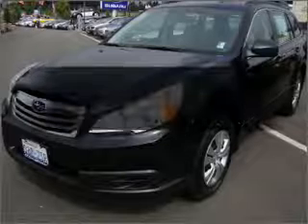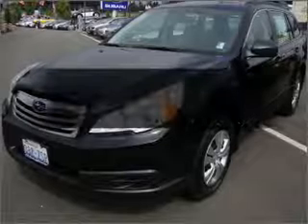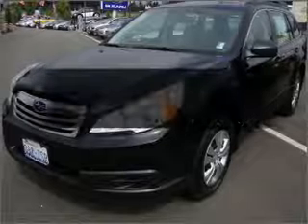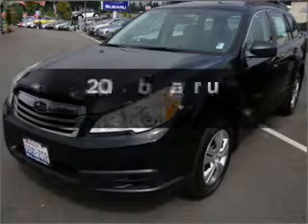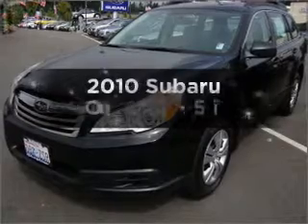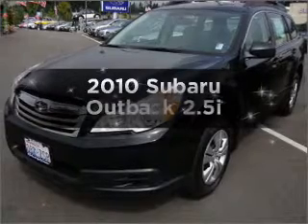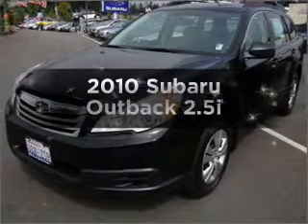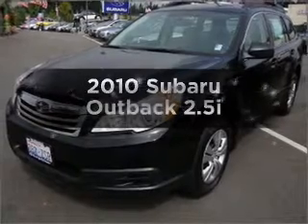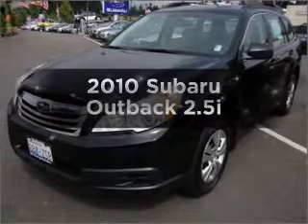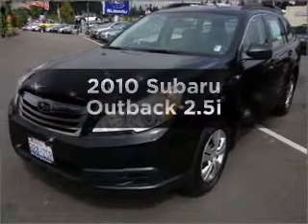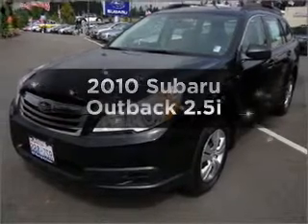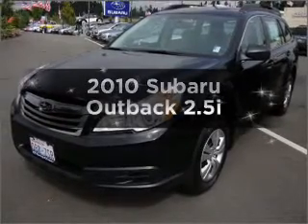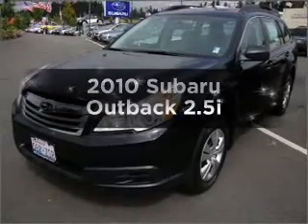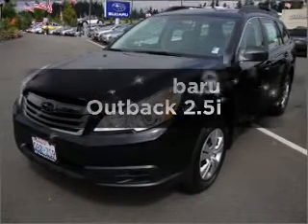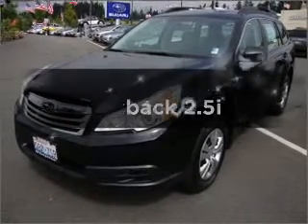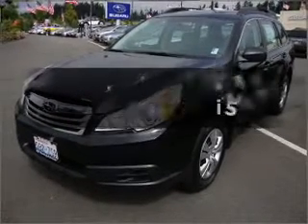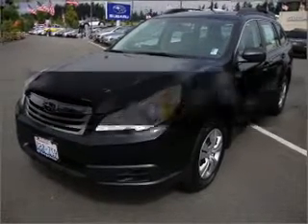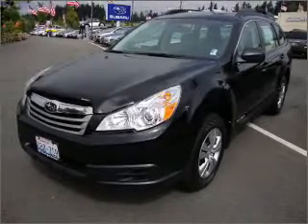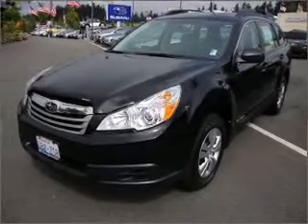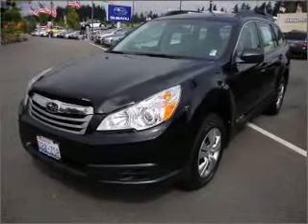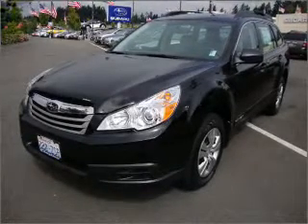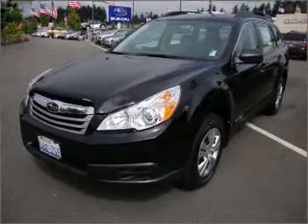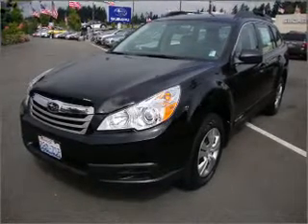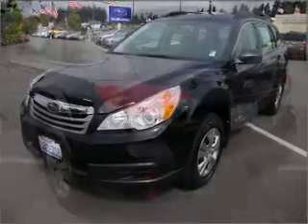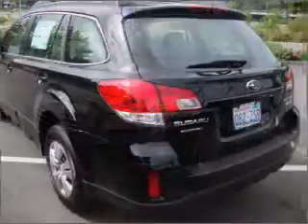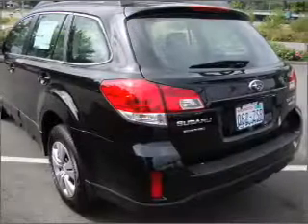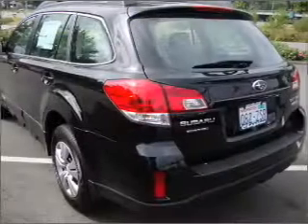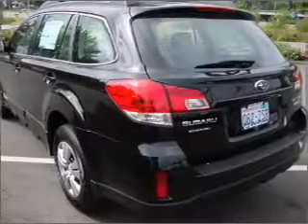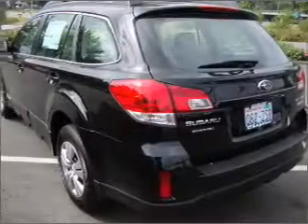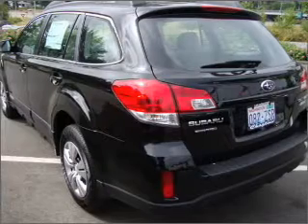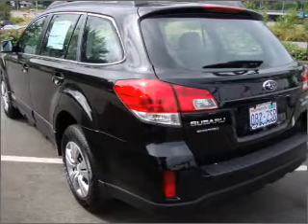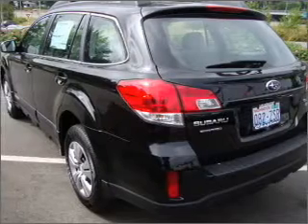Check out this 2010 Subaru Outback. If you're looking for an automobile with great attributes, look no further.